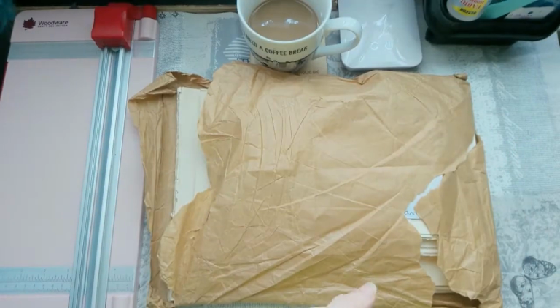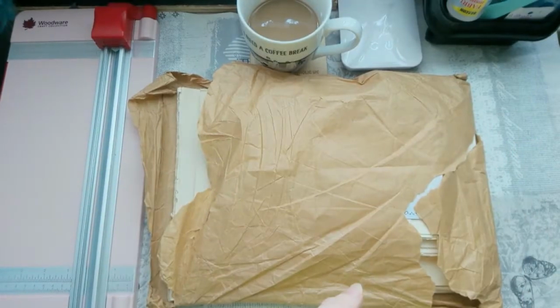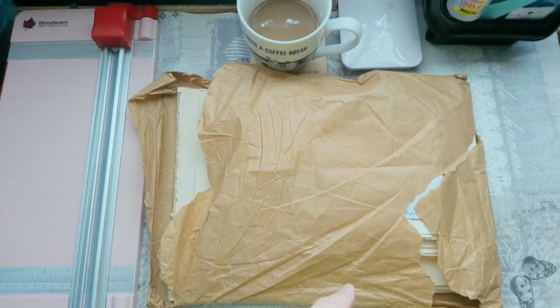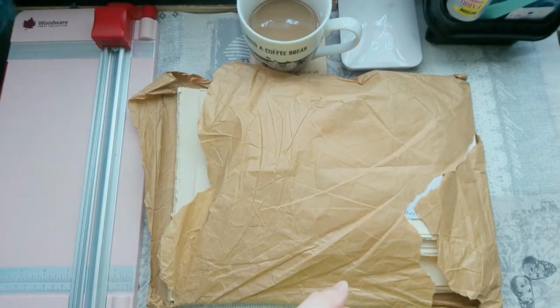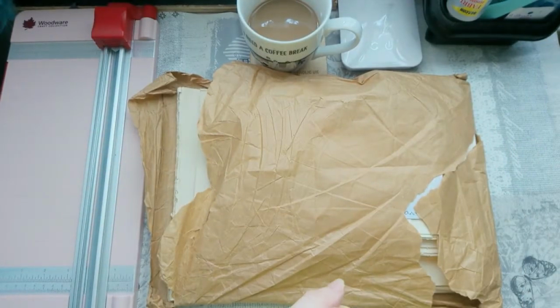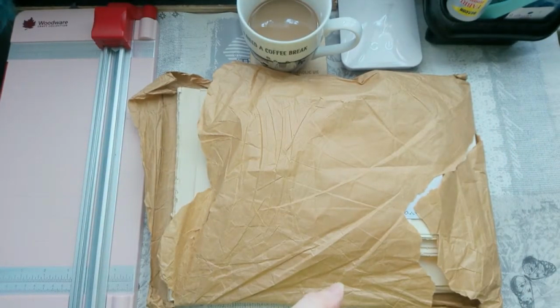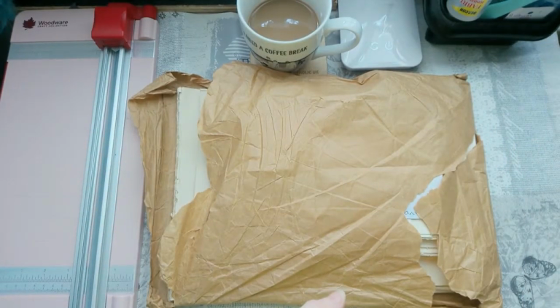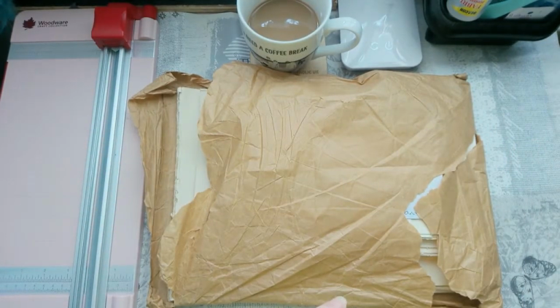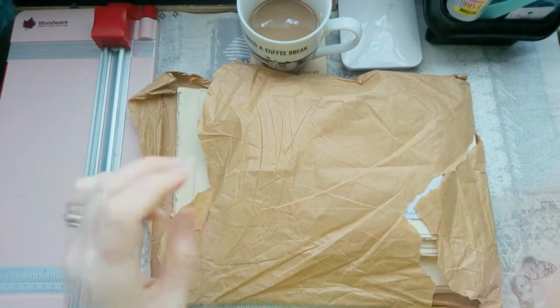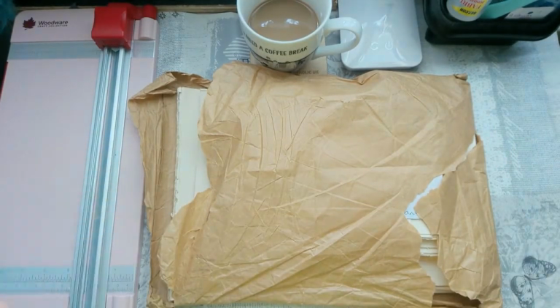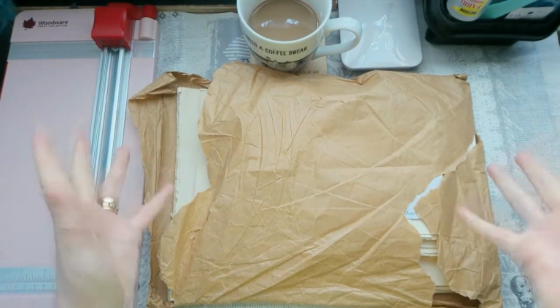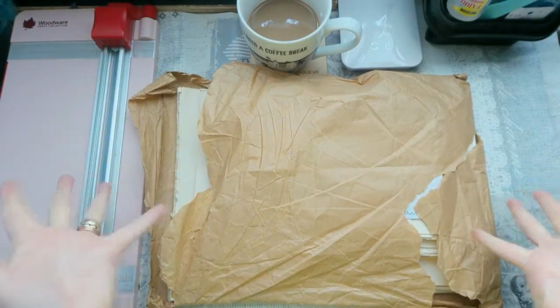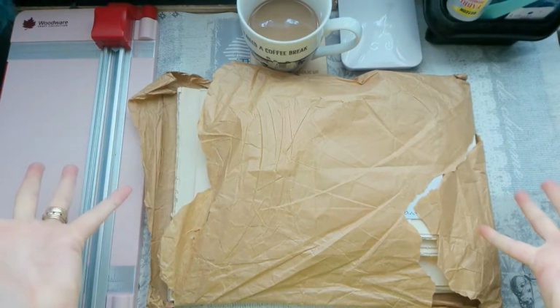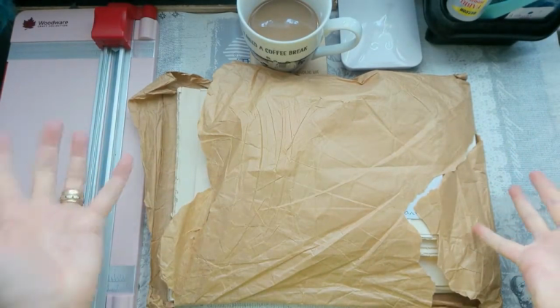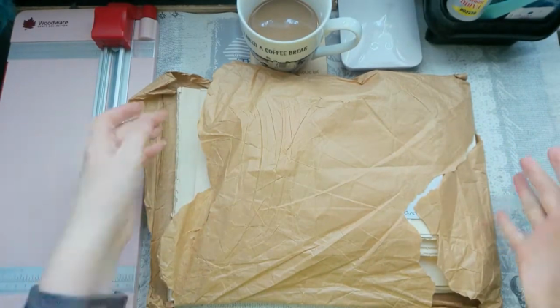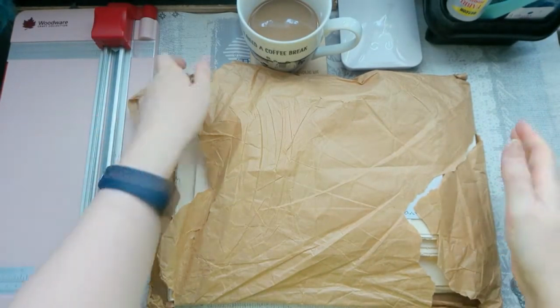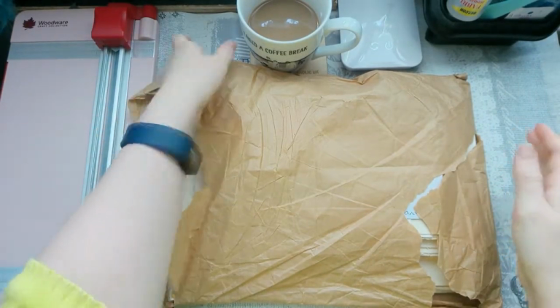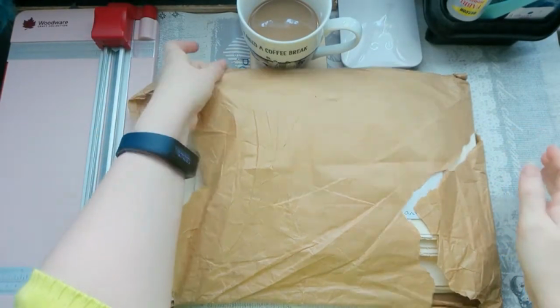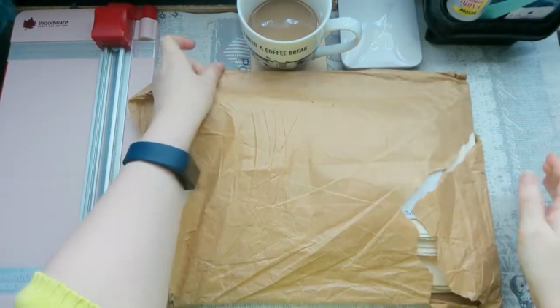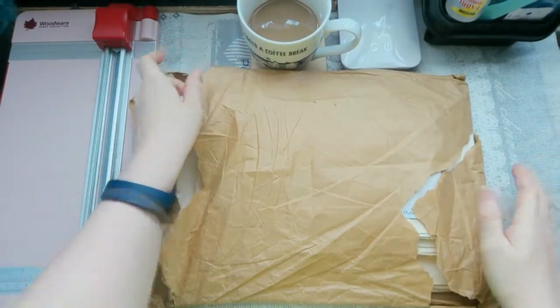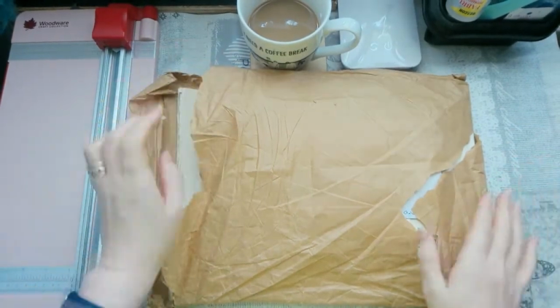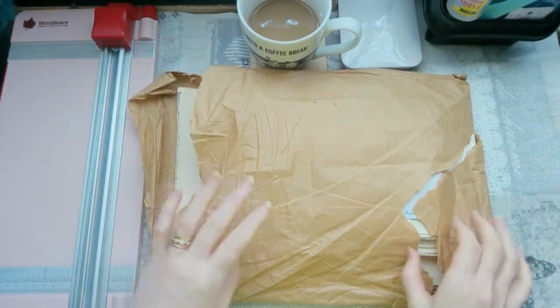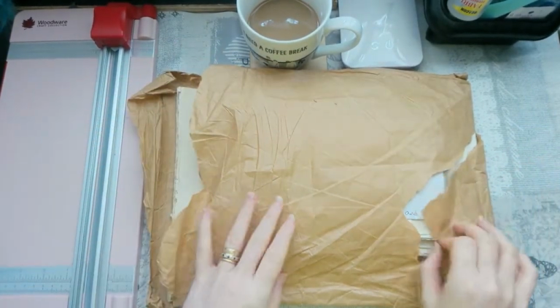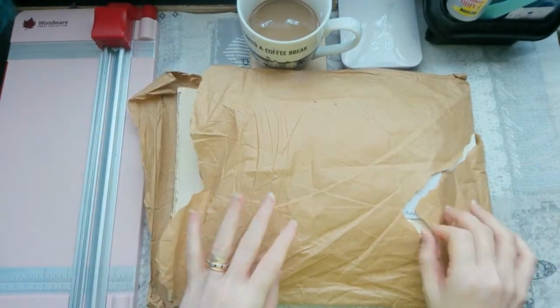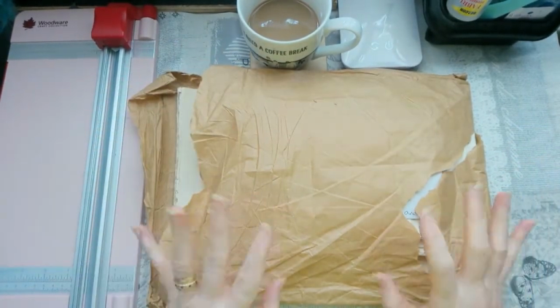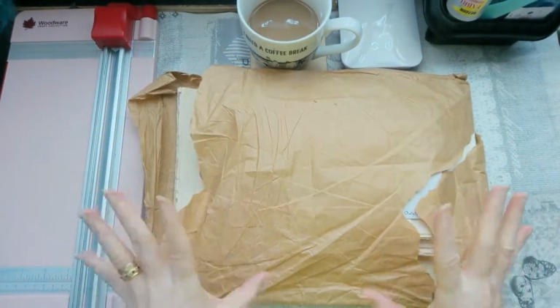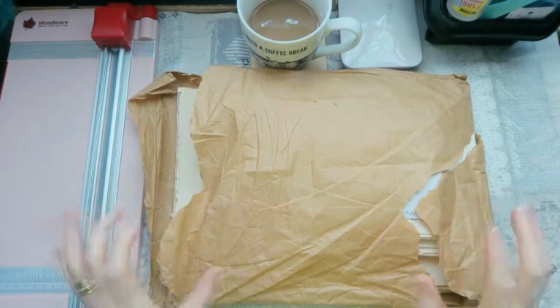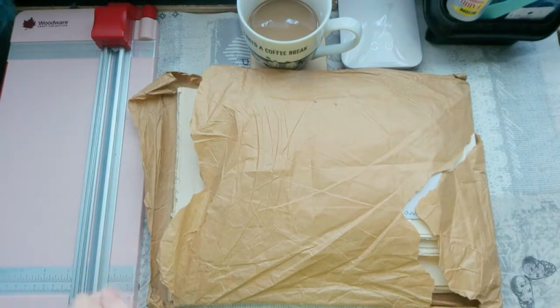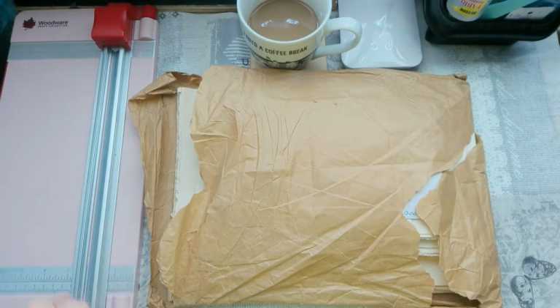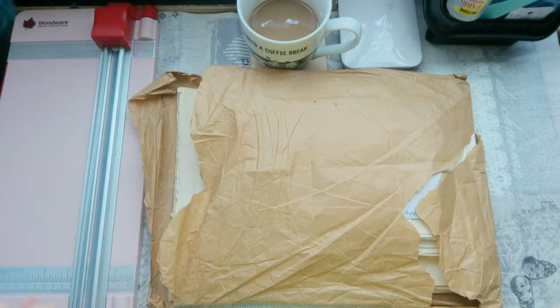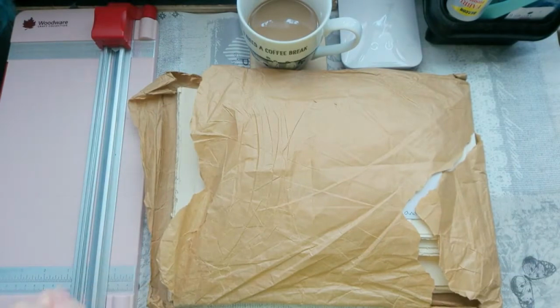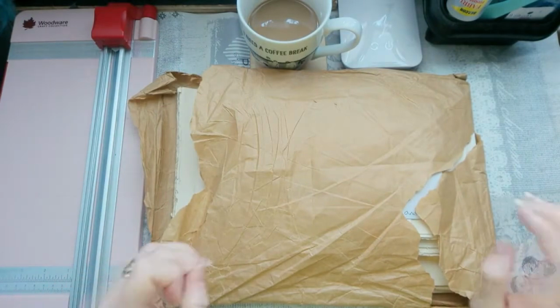Morning guys! Mail time! I'm really excited about this one.